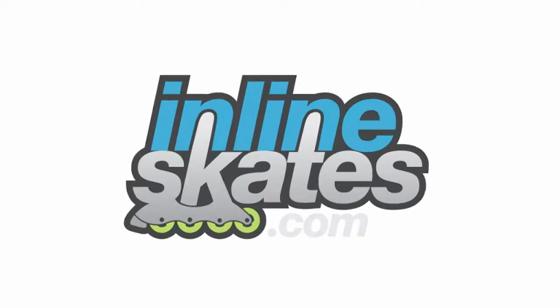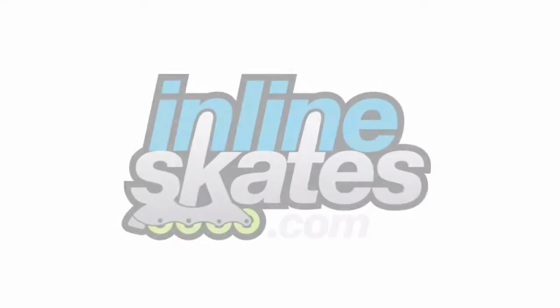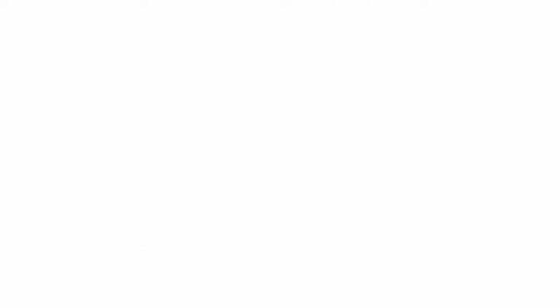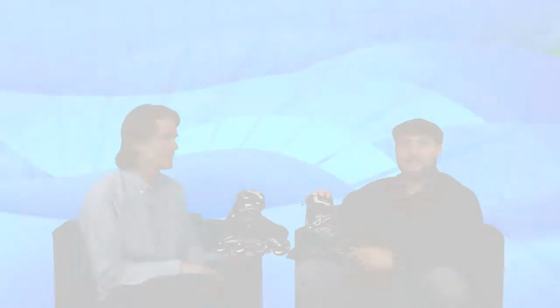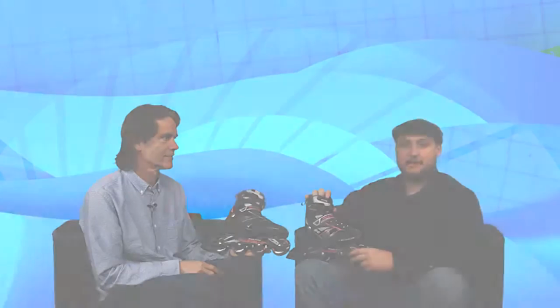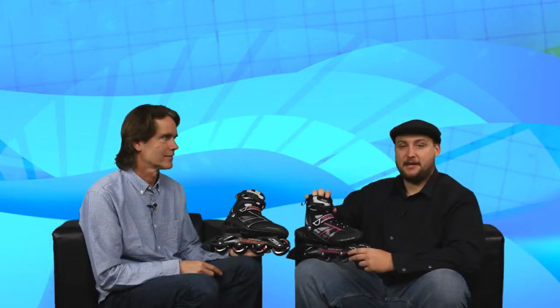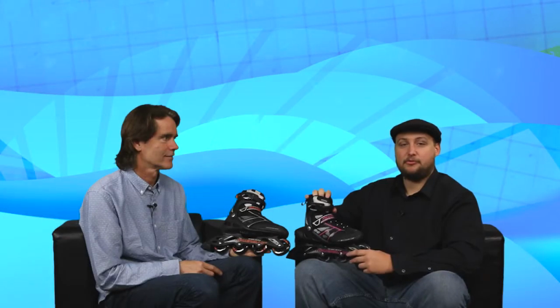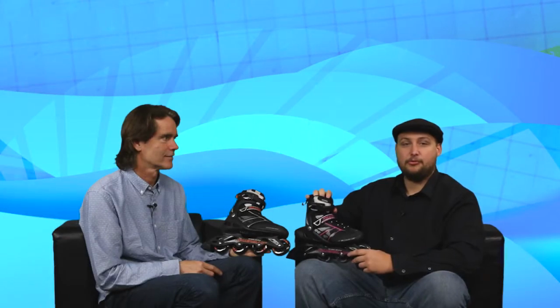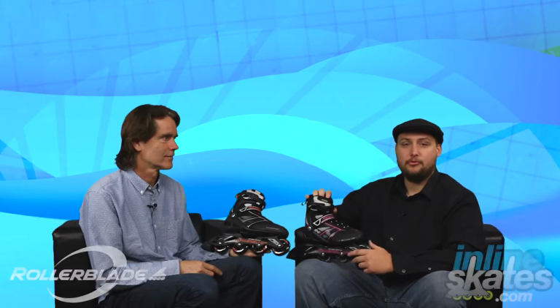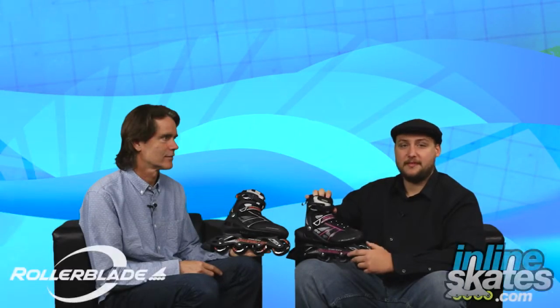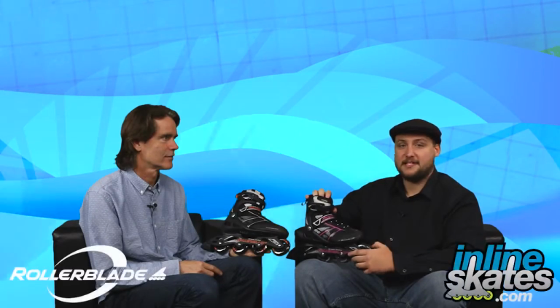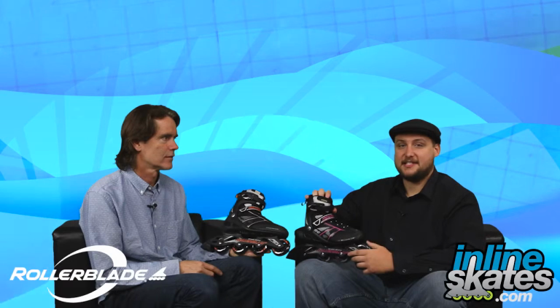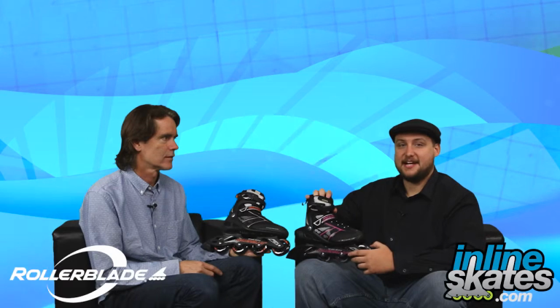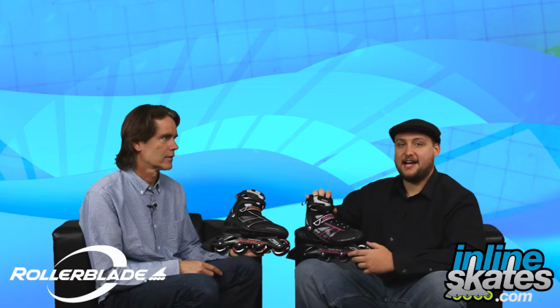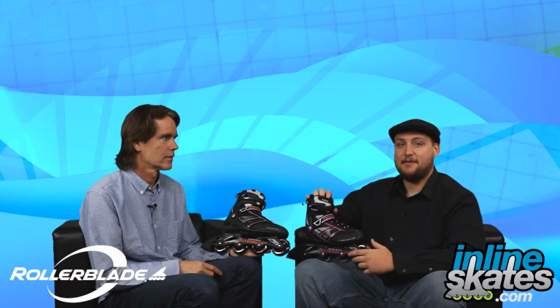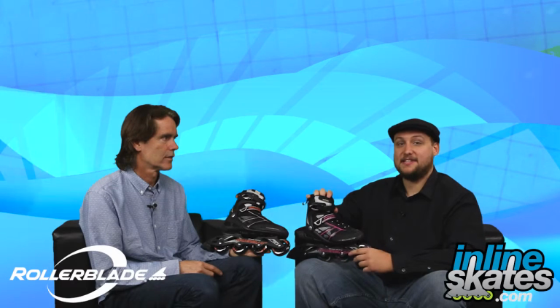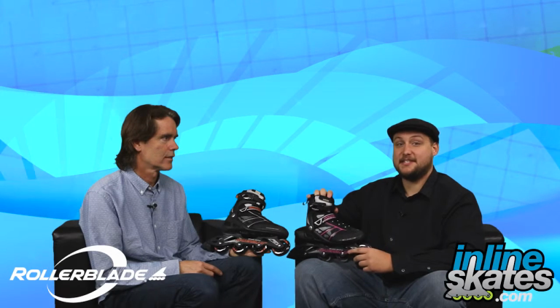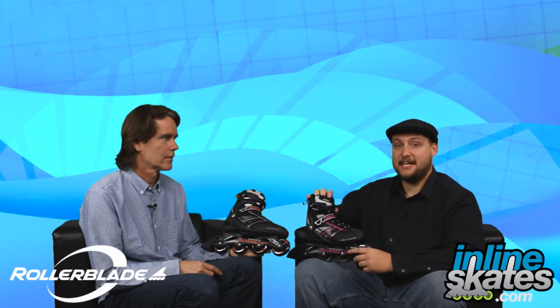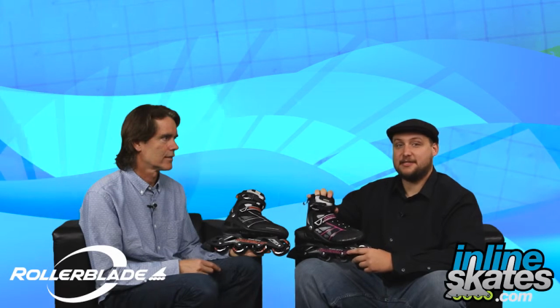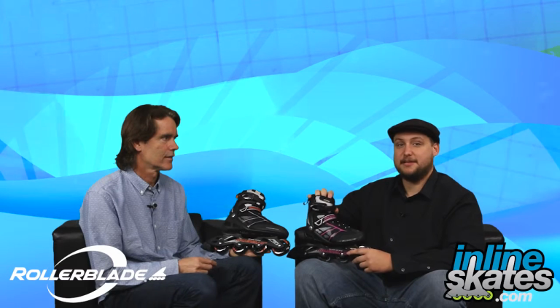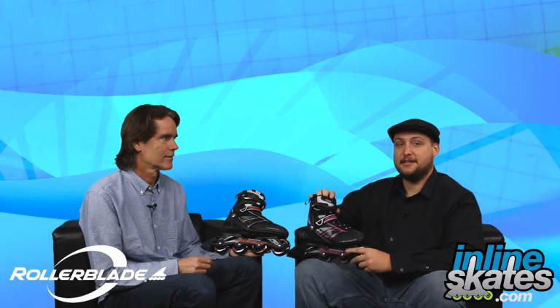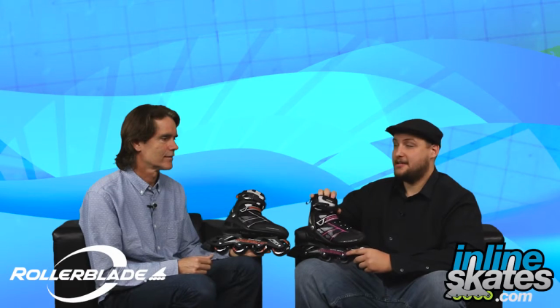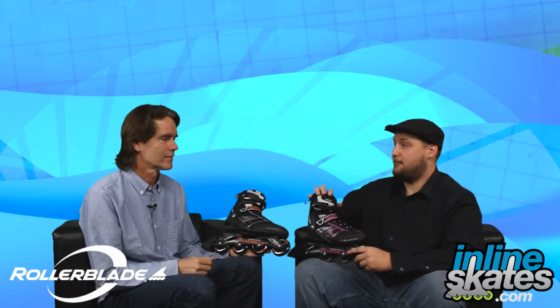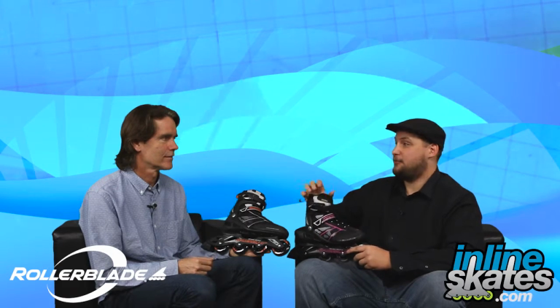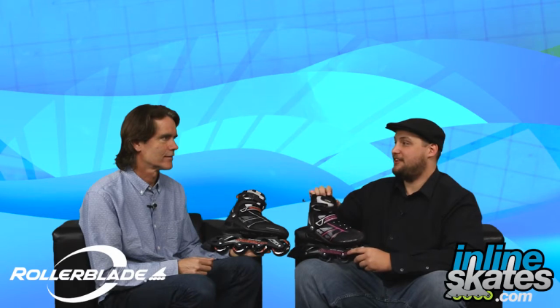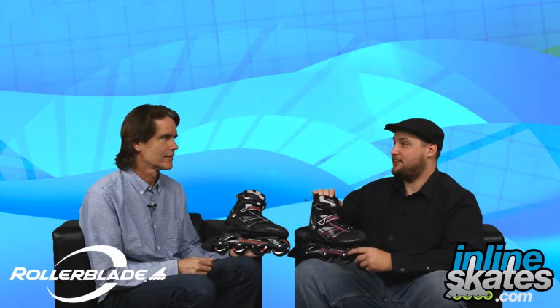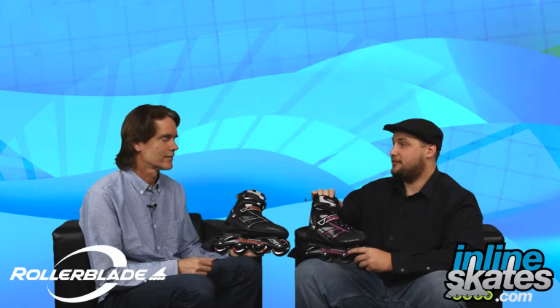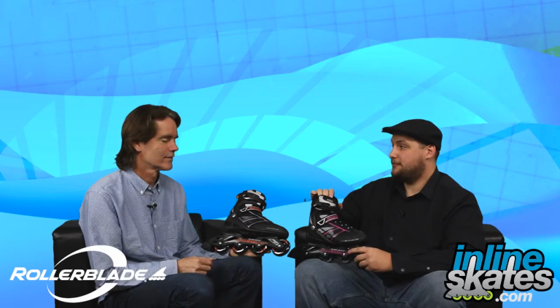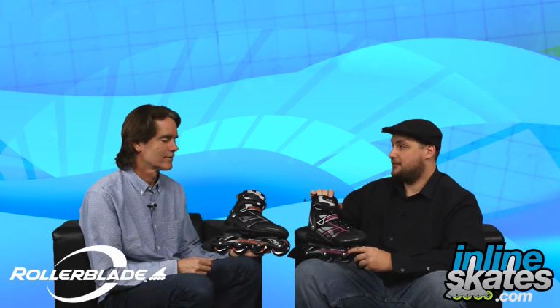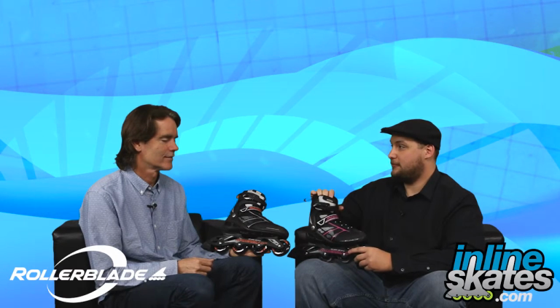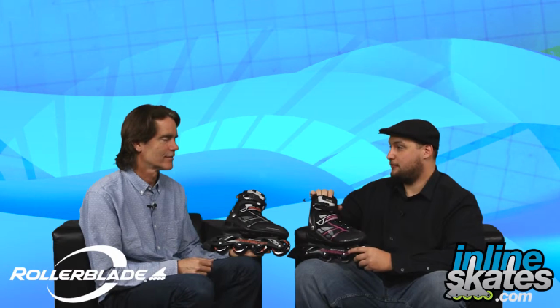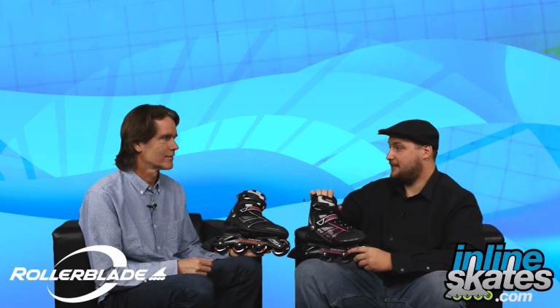What's up guys? My name is Drew with InlineSkates.com and this is The Daily Spin. I'm here with Stephen Chair, the President of Rollerblade.